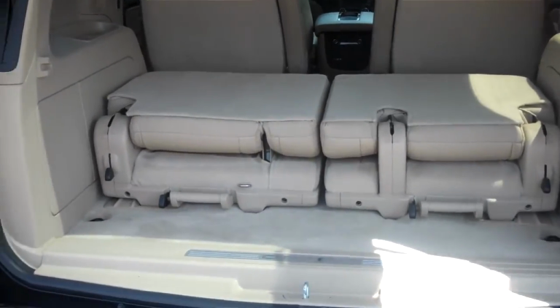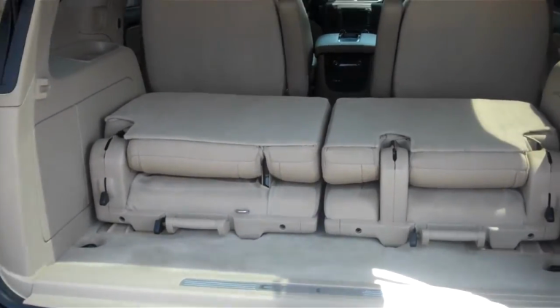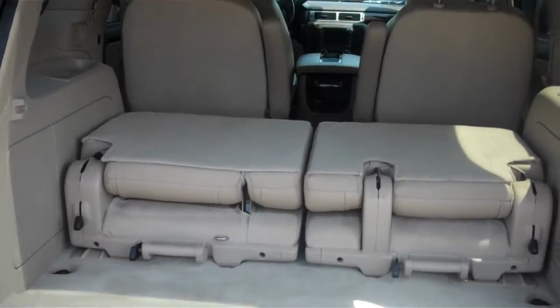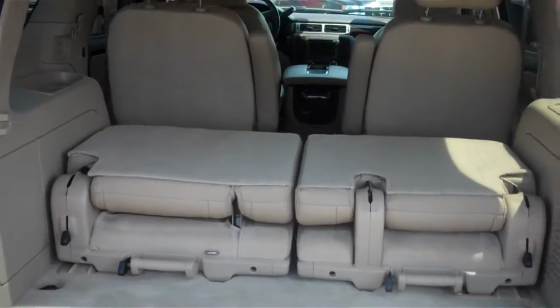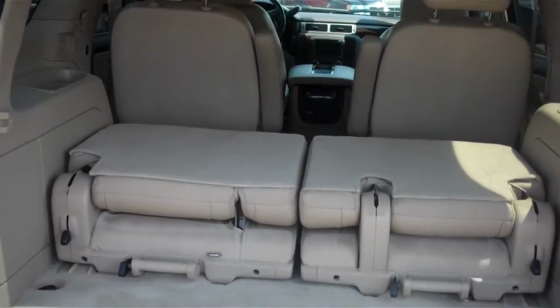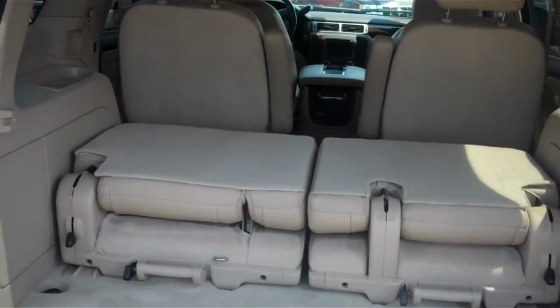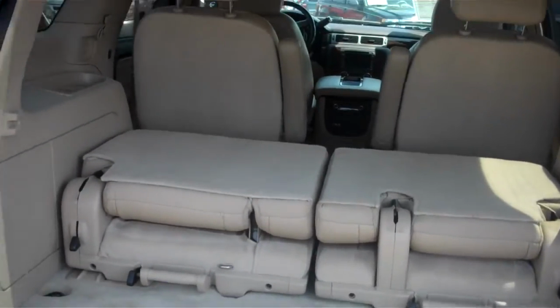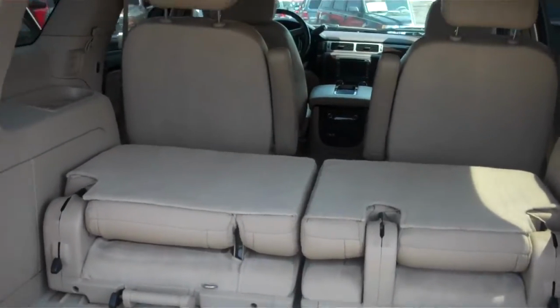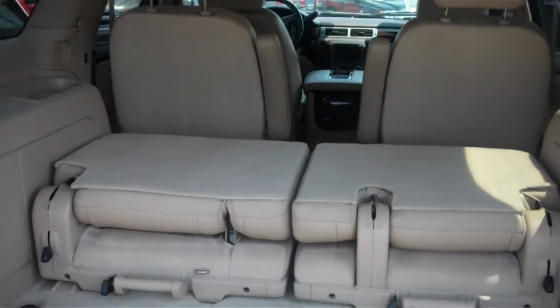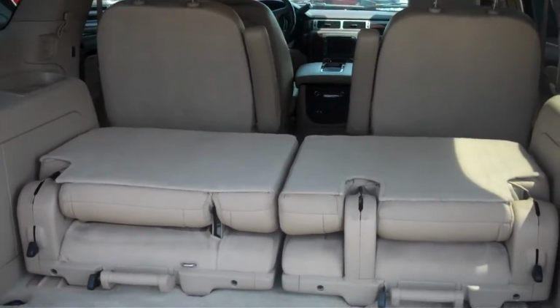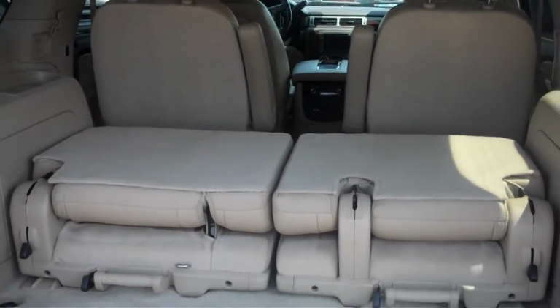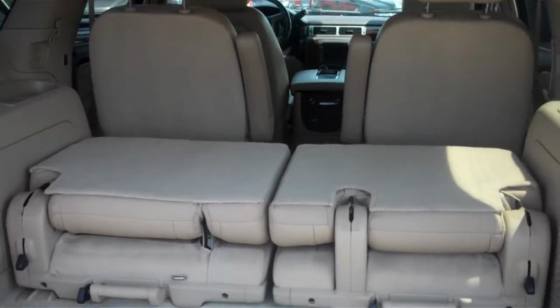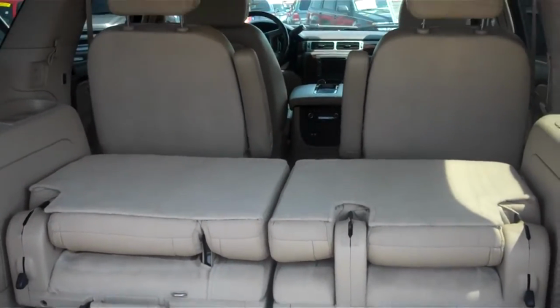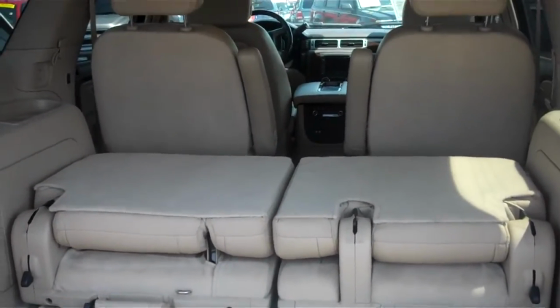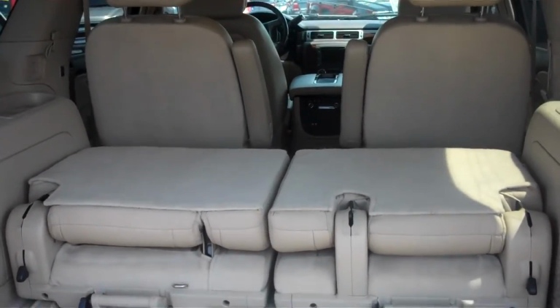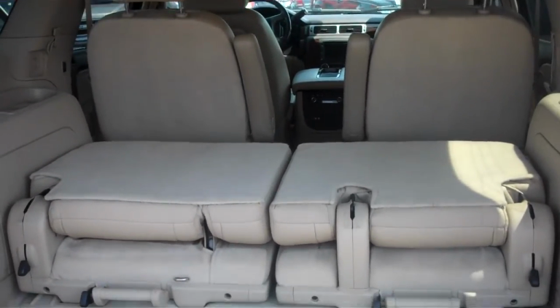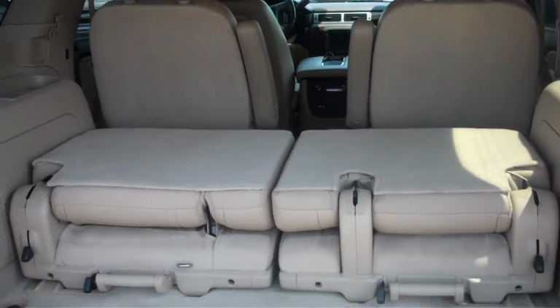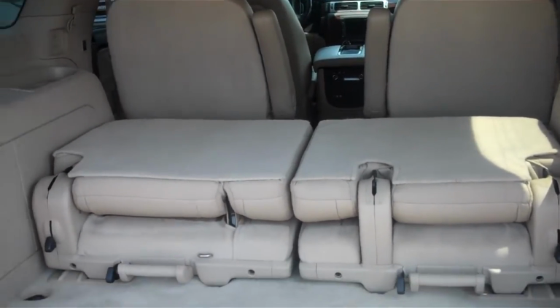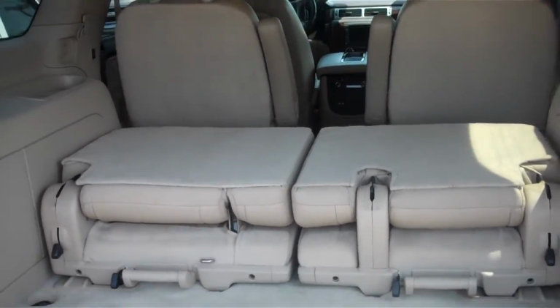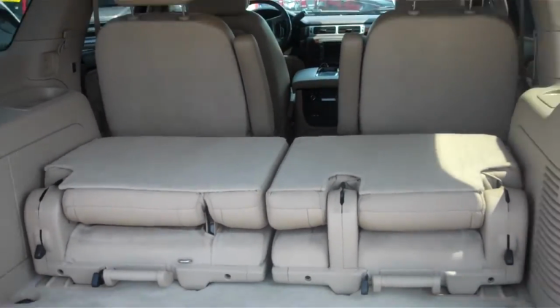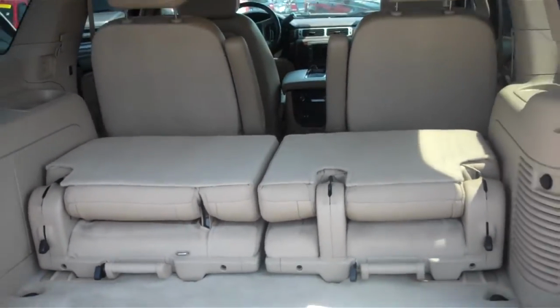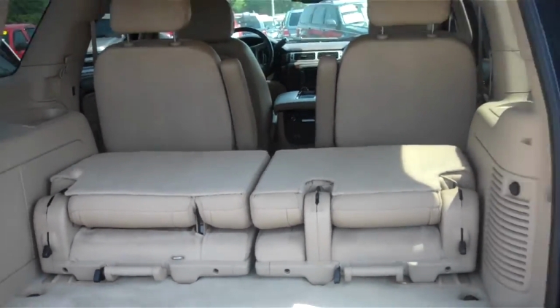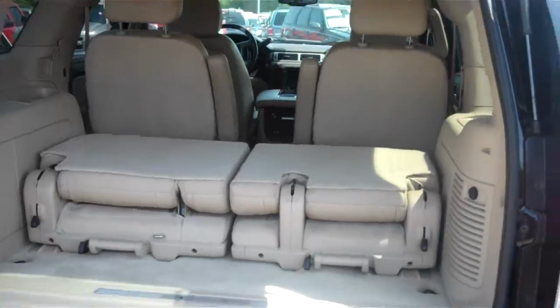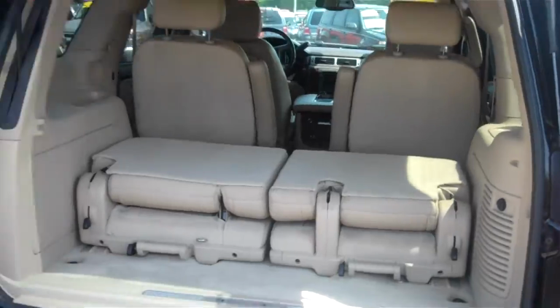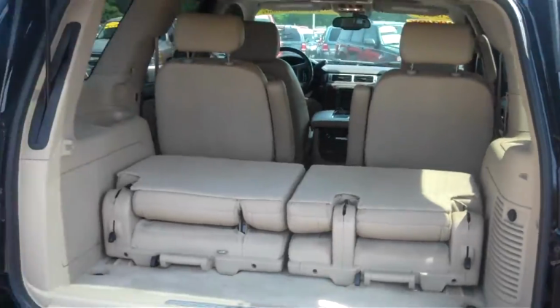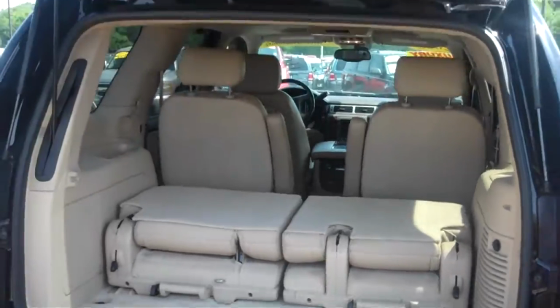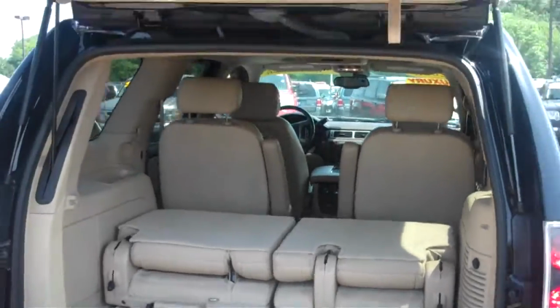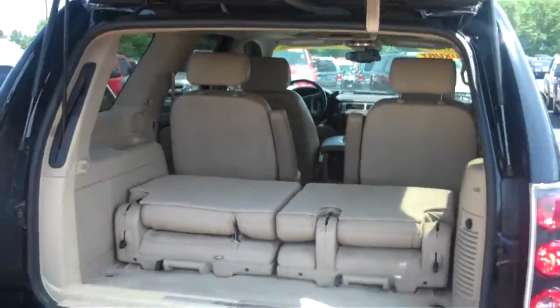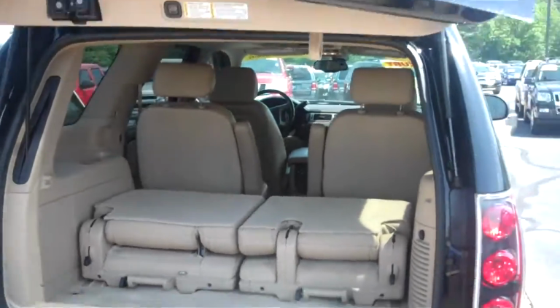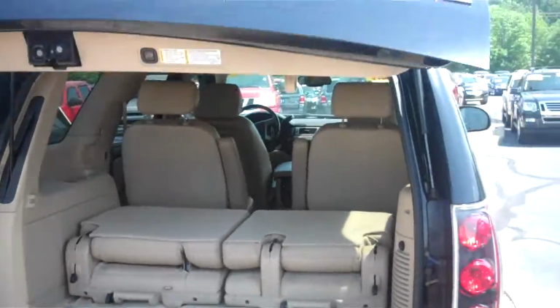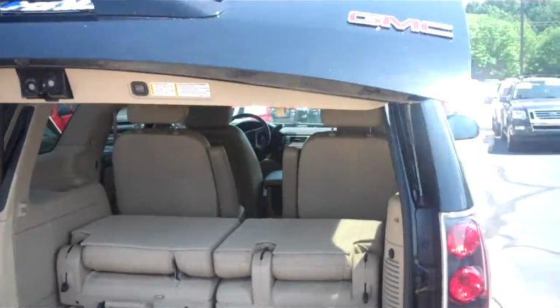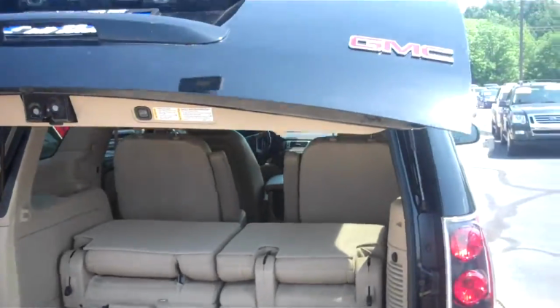Plenty of room if you need to take out the seats as well. Again, automatic tailgate.